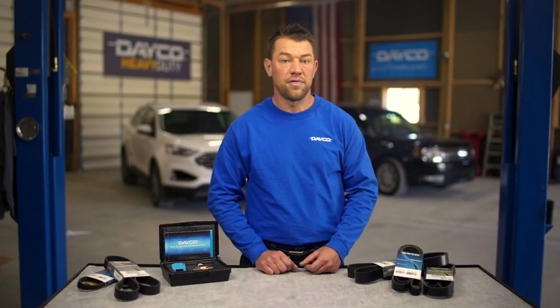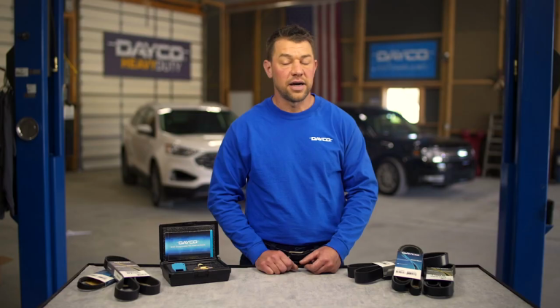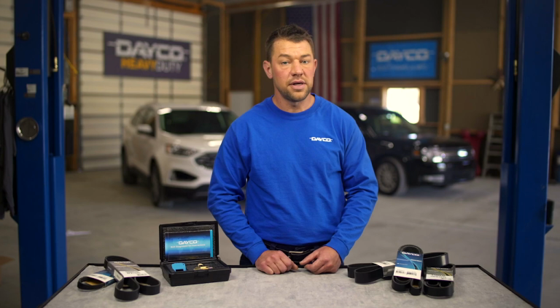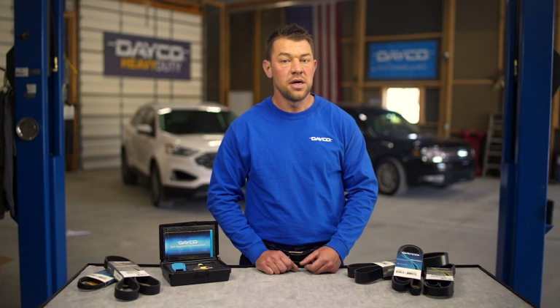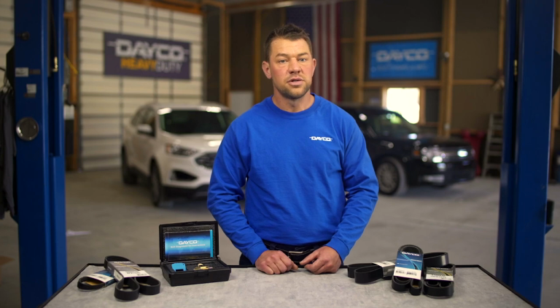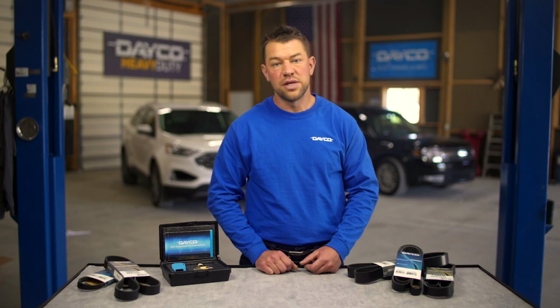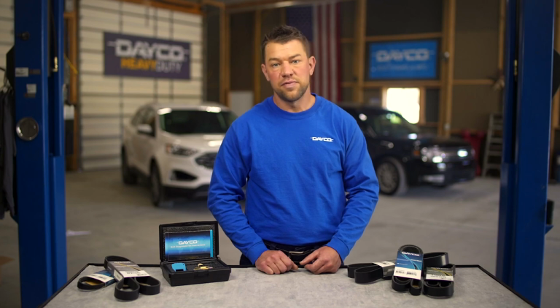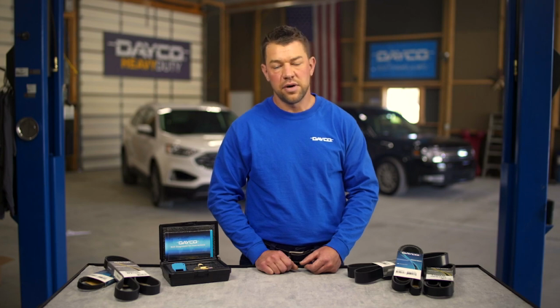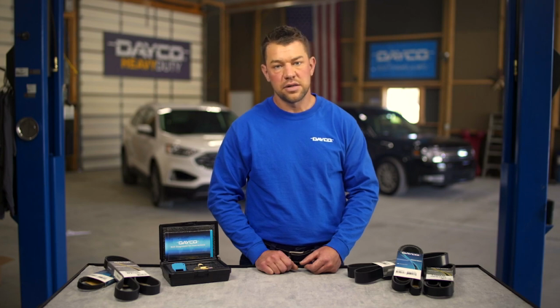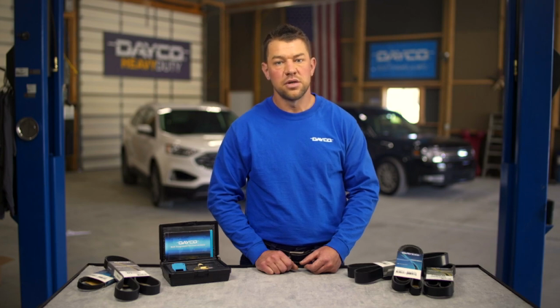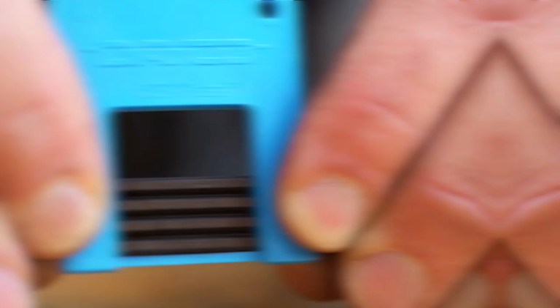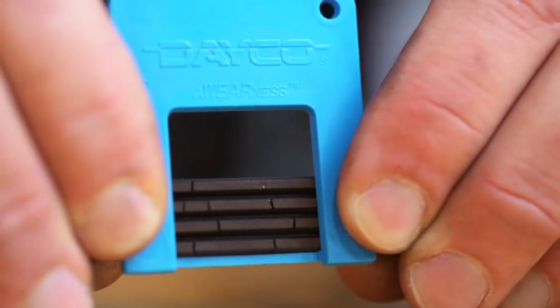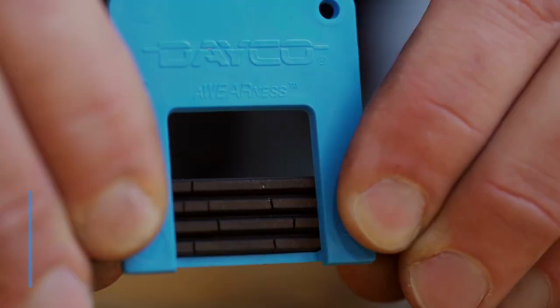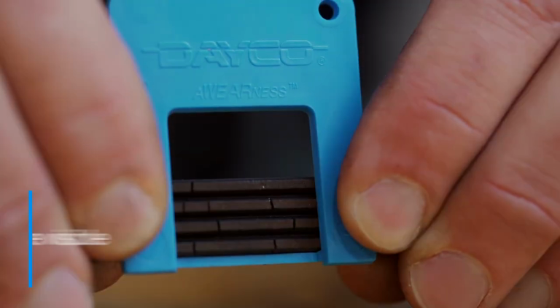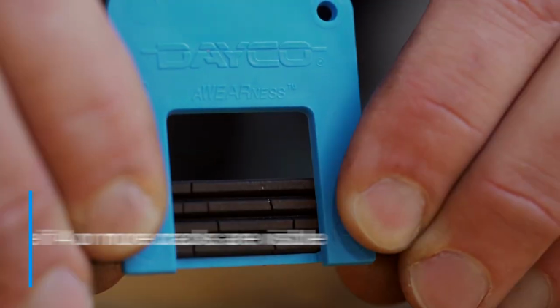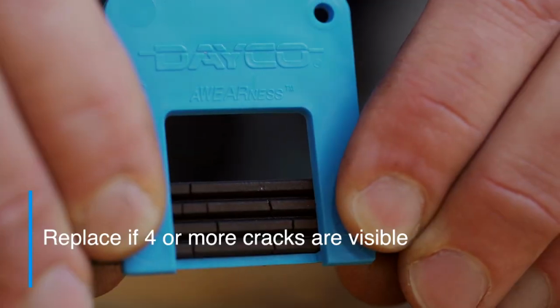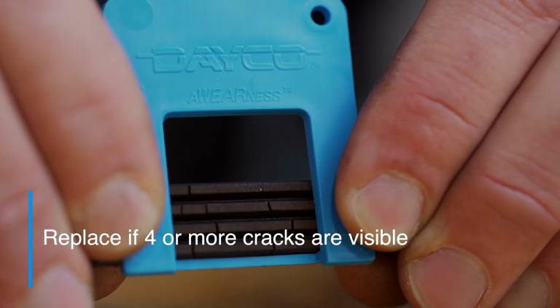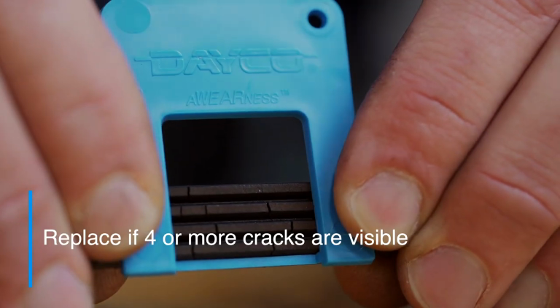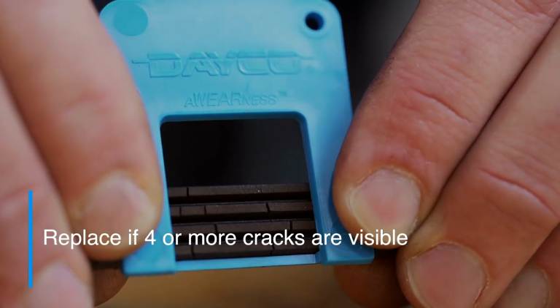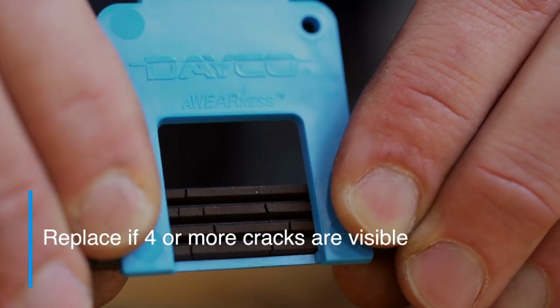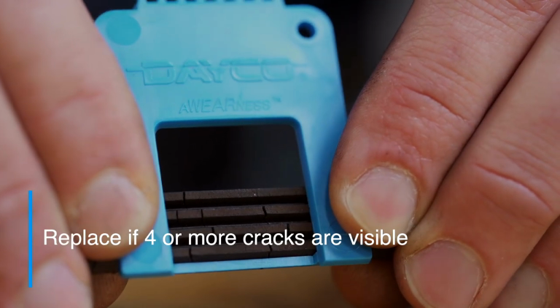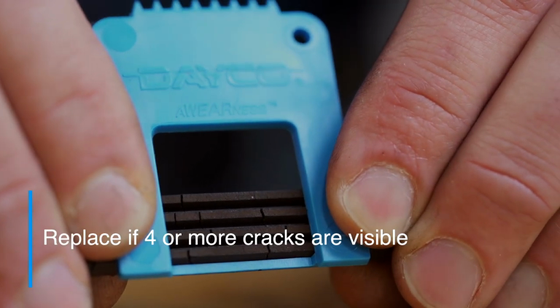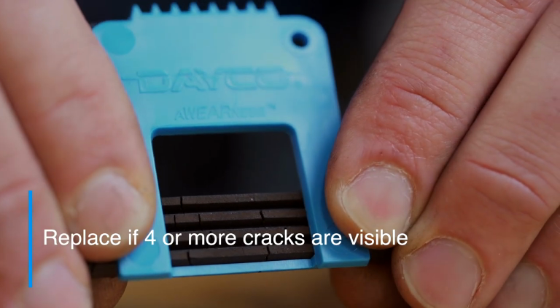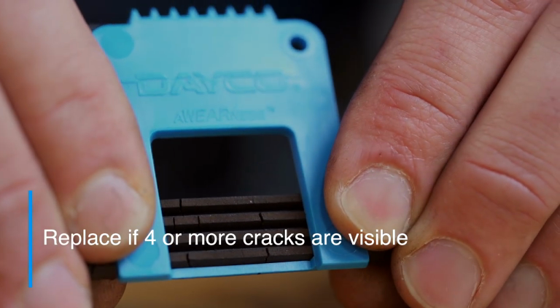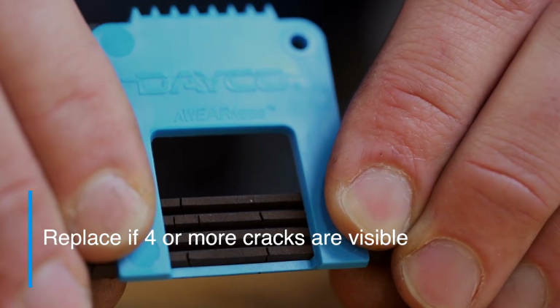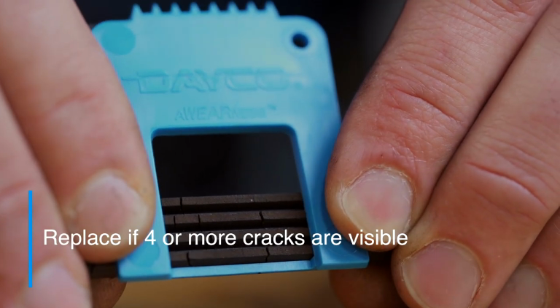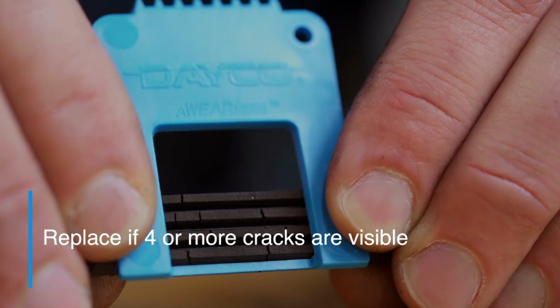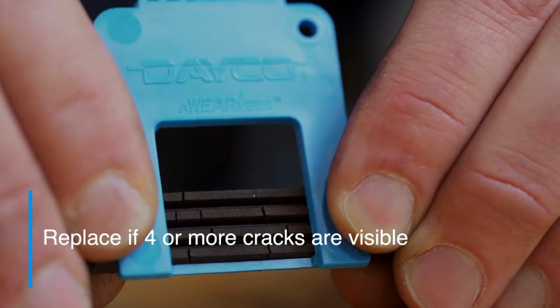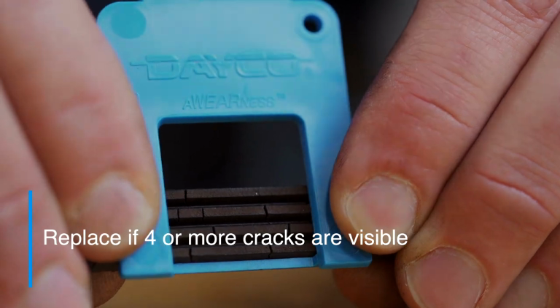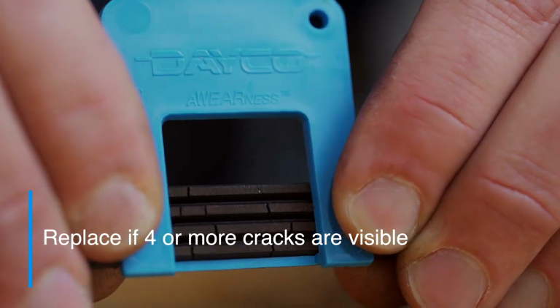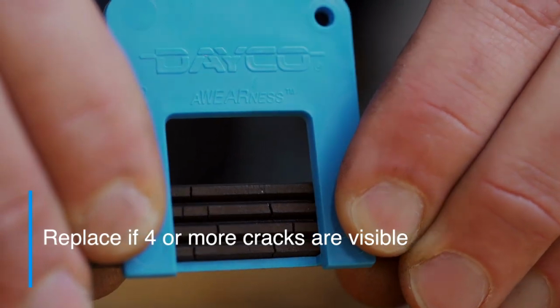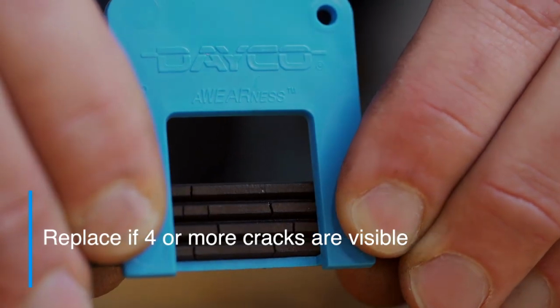And finally, to measure for cracks, just hold the belt up to the window. If you see four or more cracks, the belt needs to be replaced.